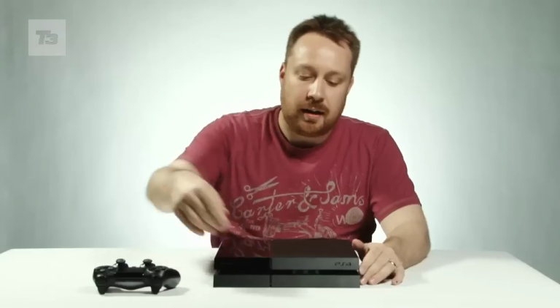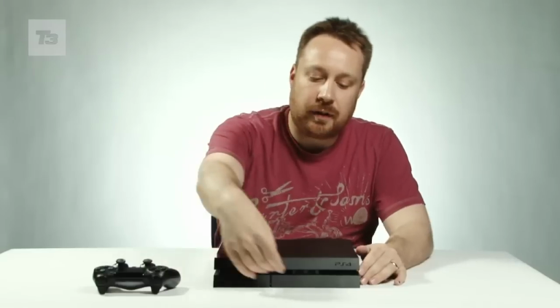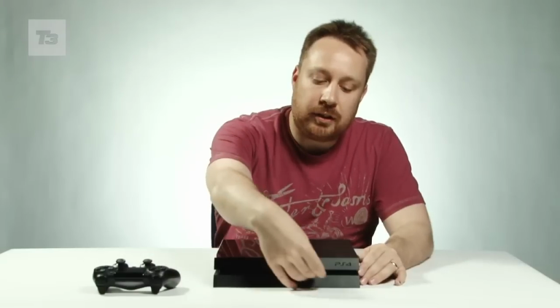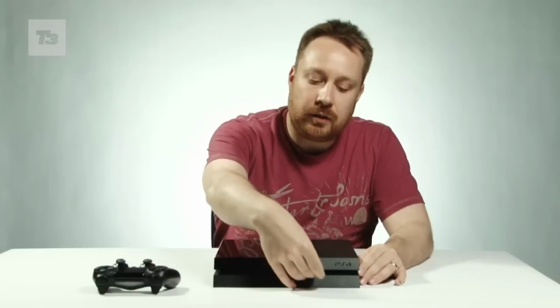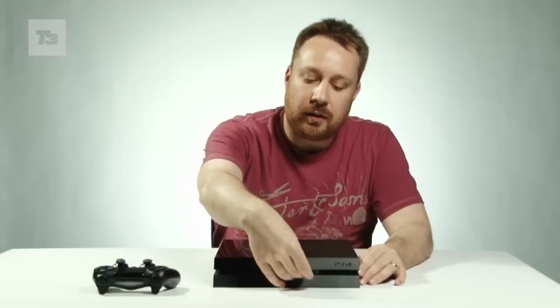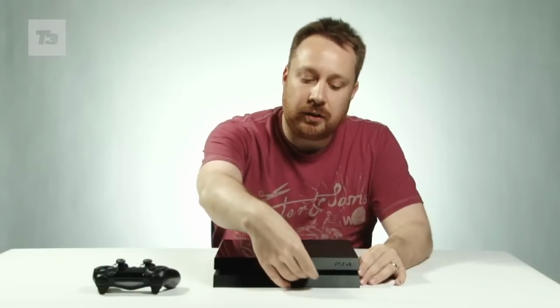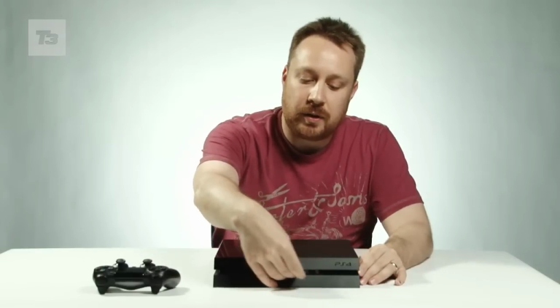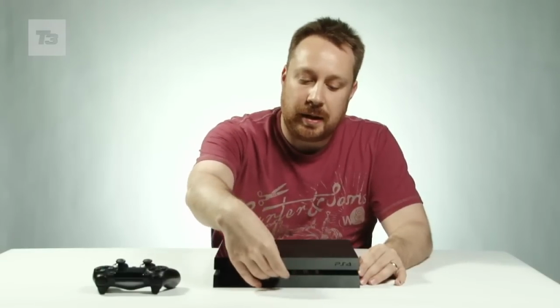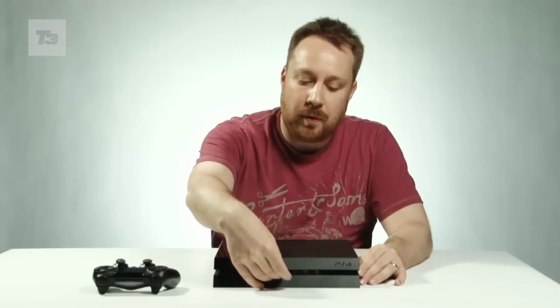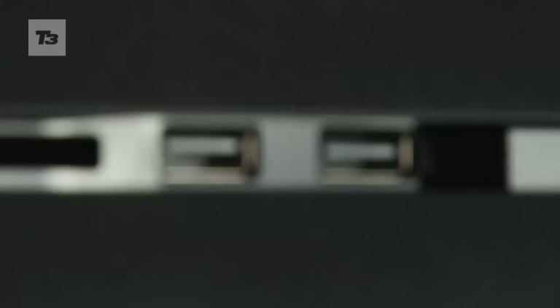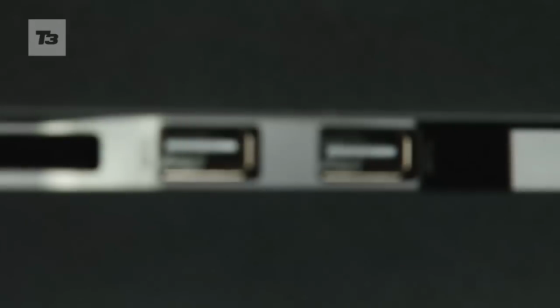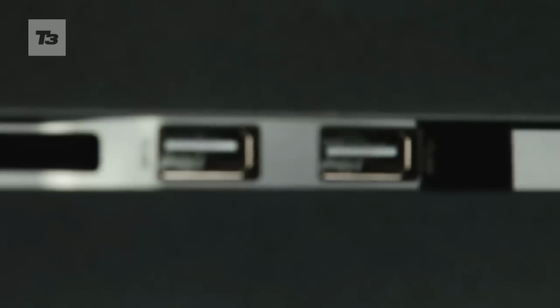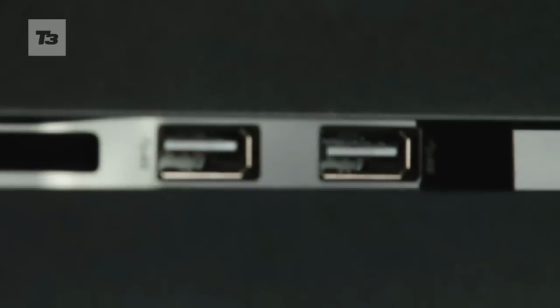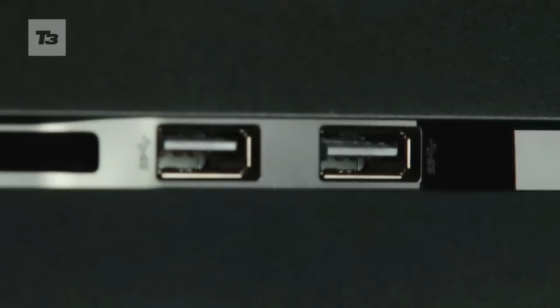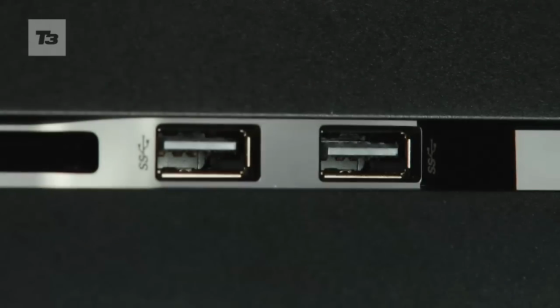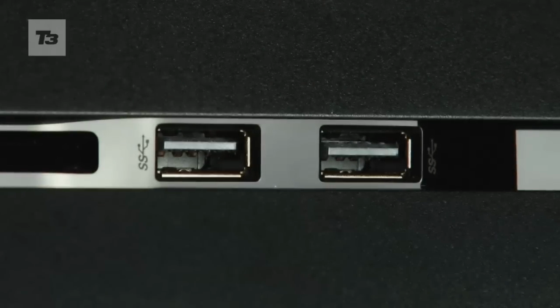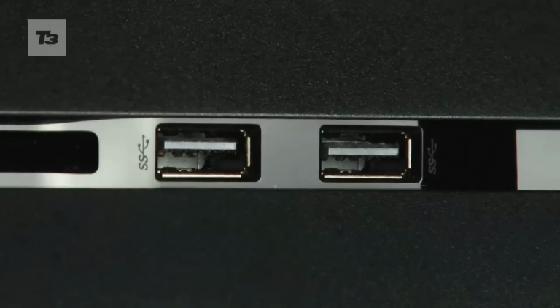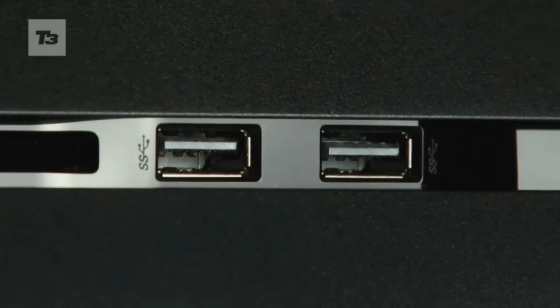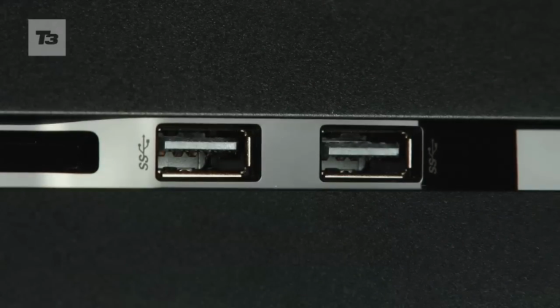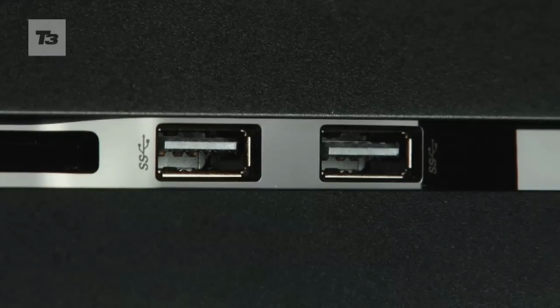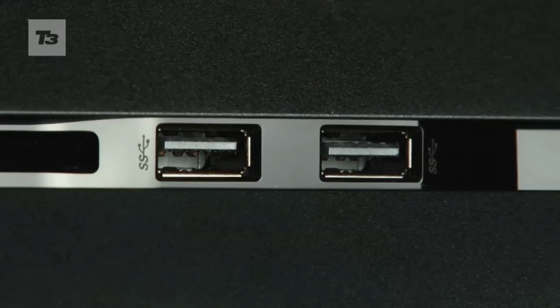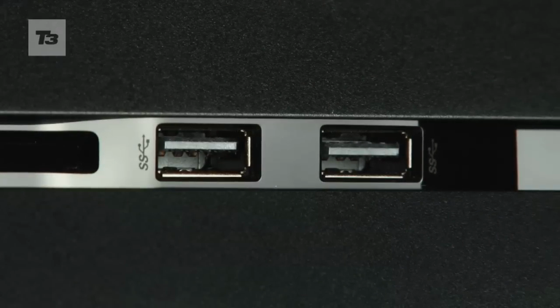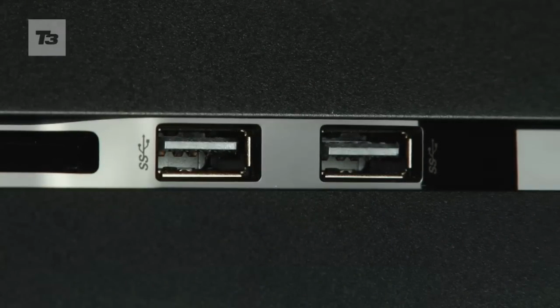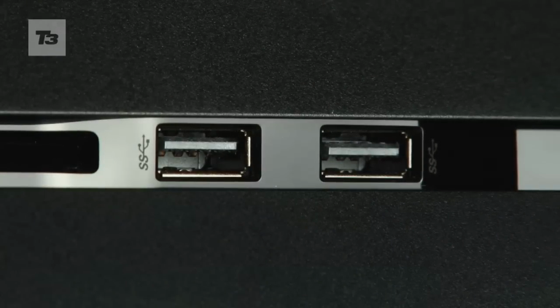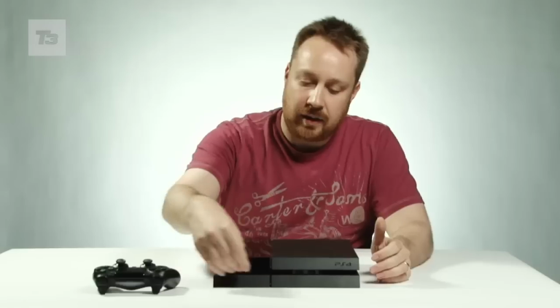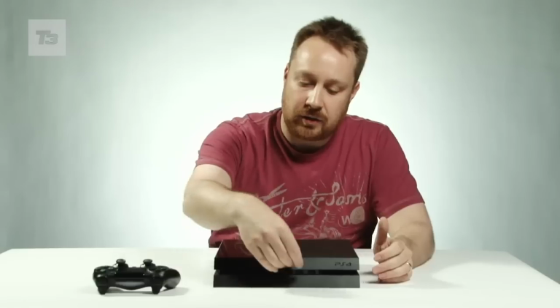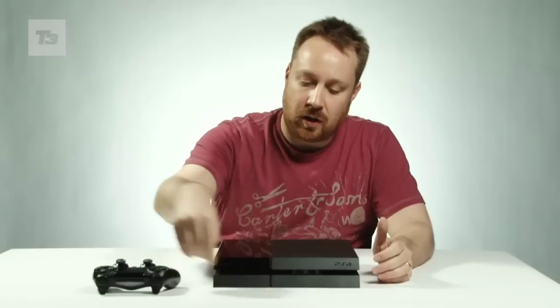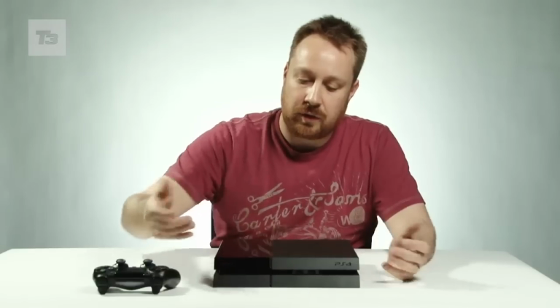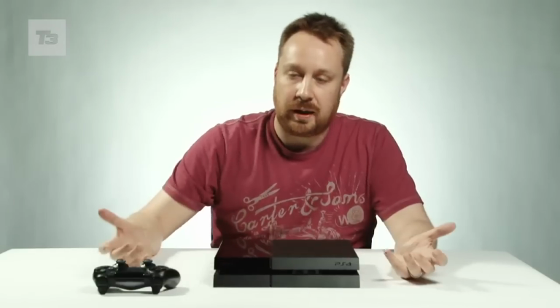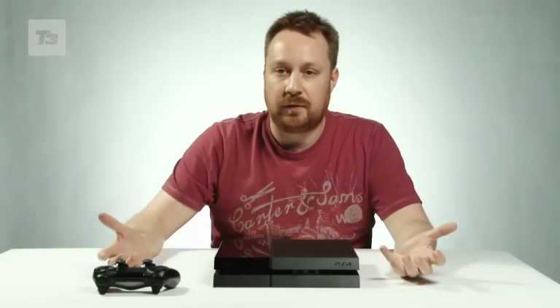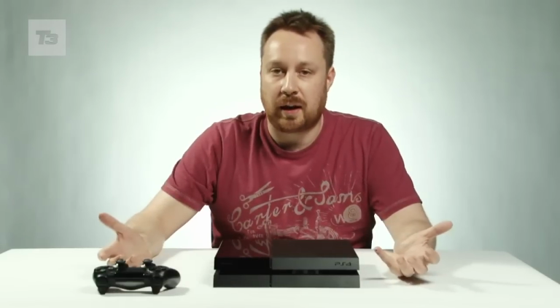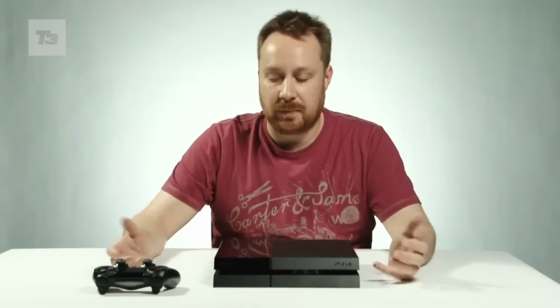At the front, you've got your USB ports, which are for the recharging of the controller, and your slot for your PS4 games.